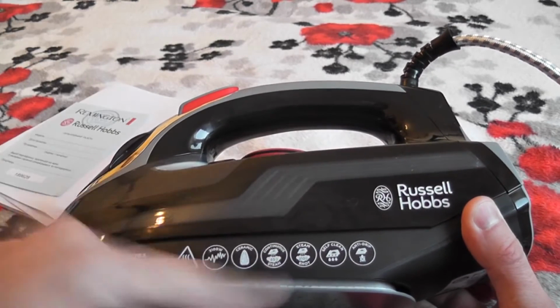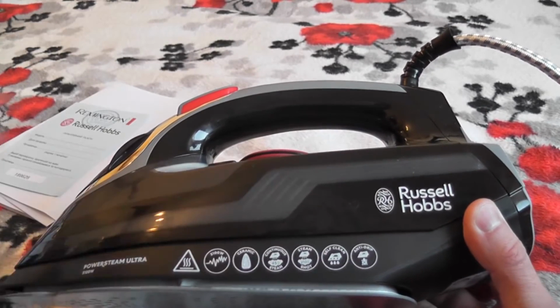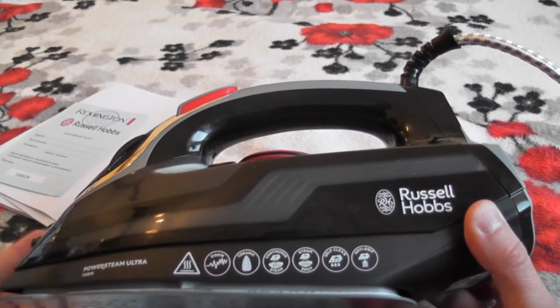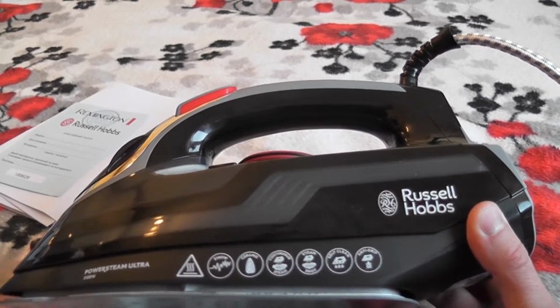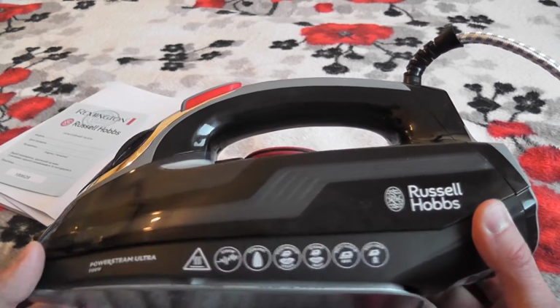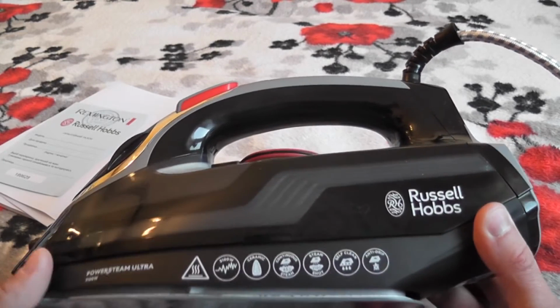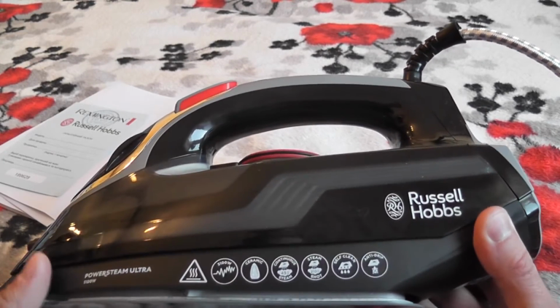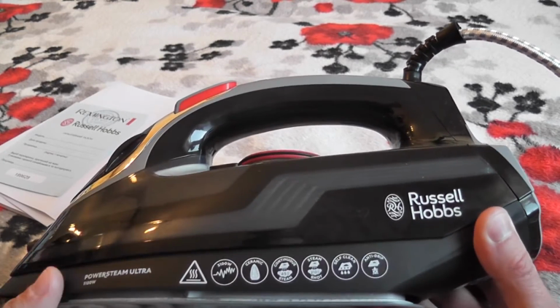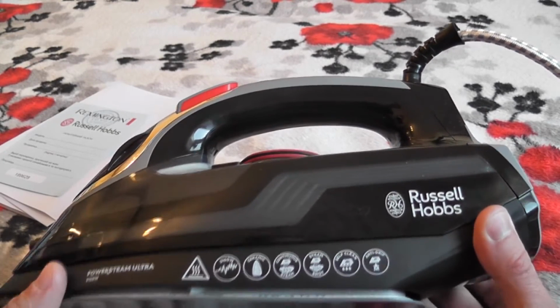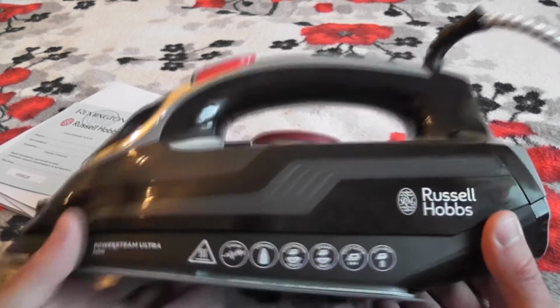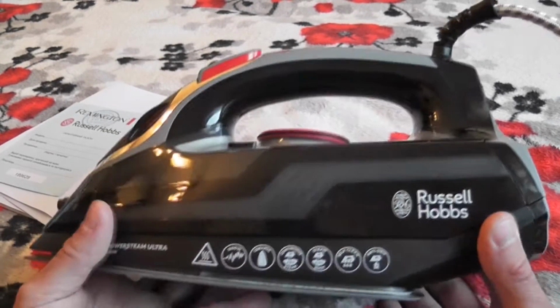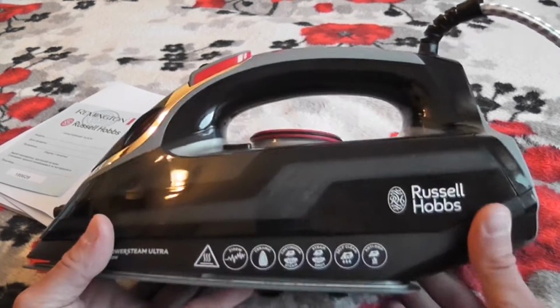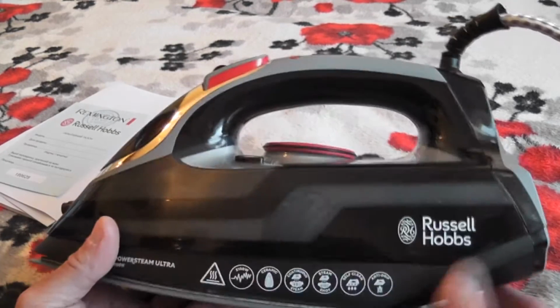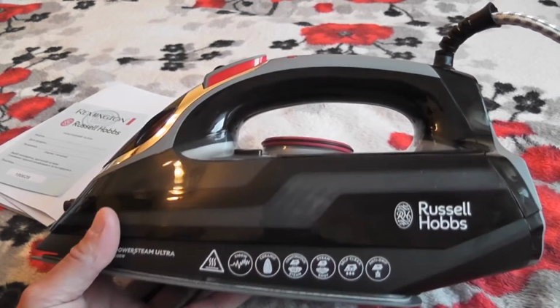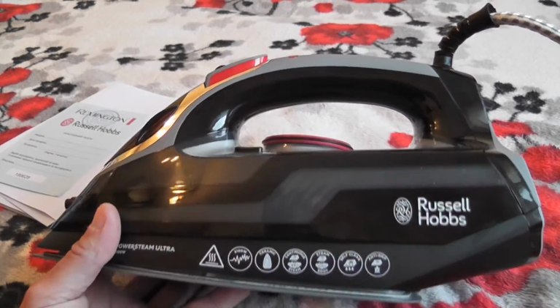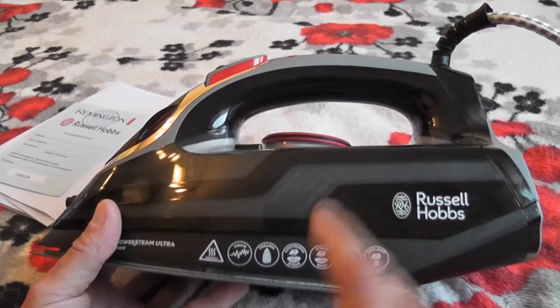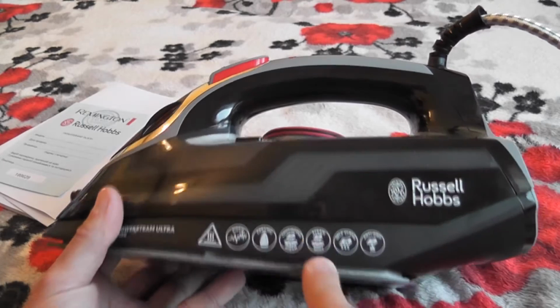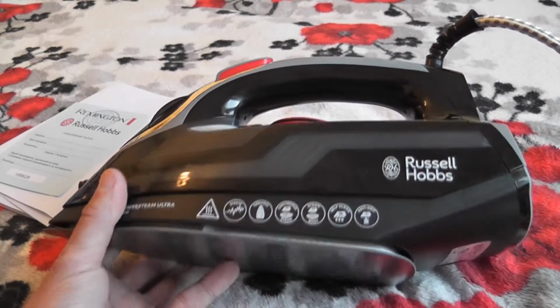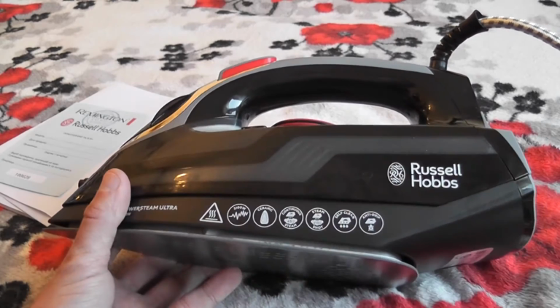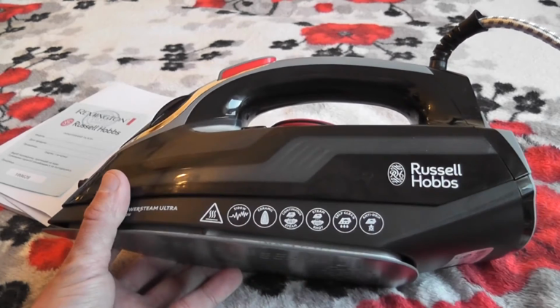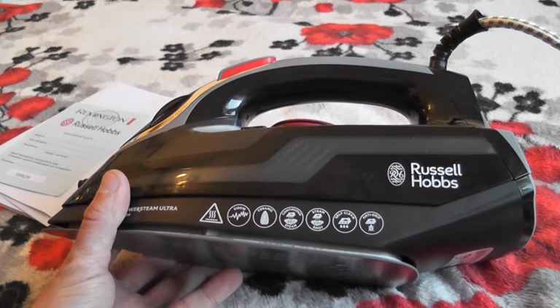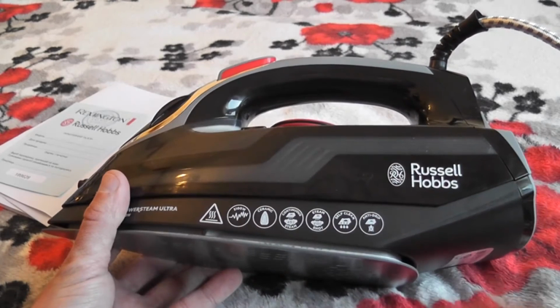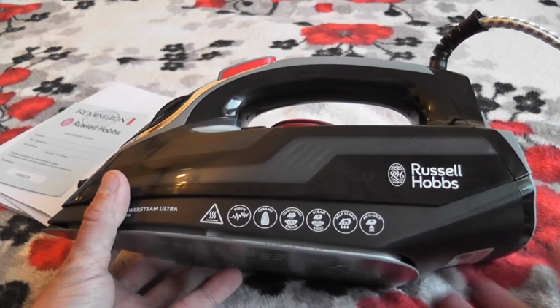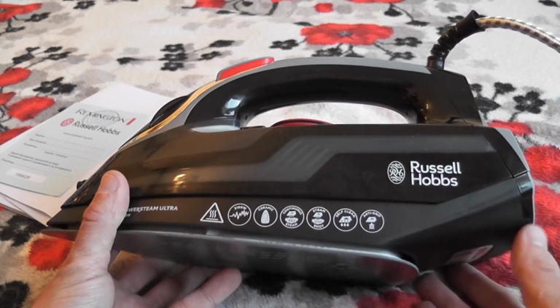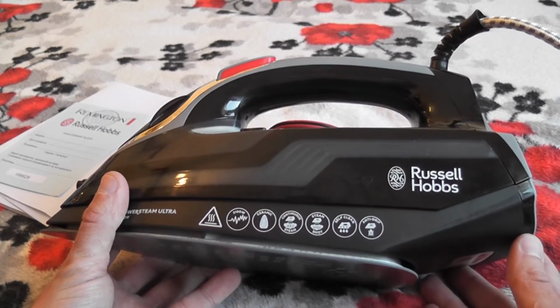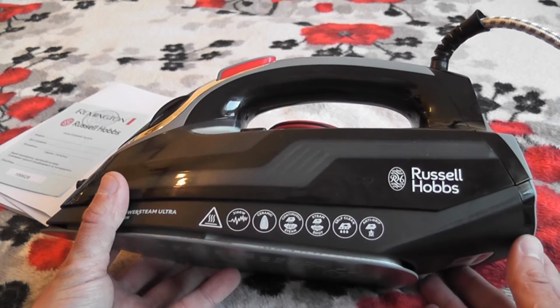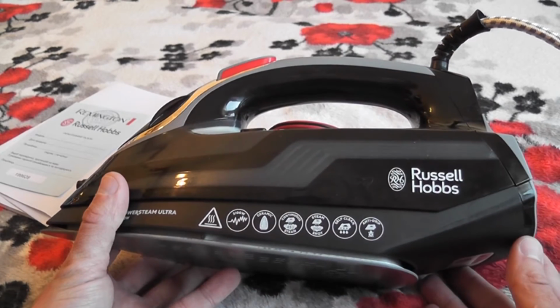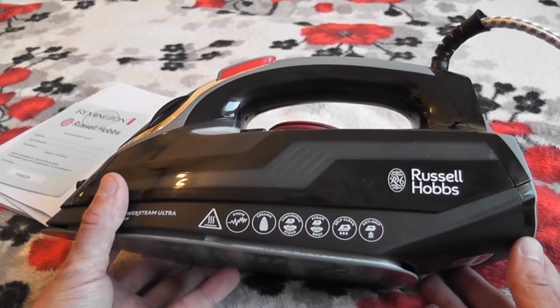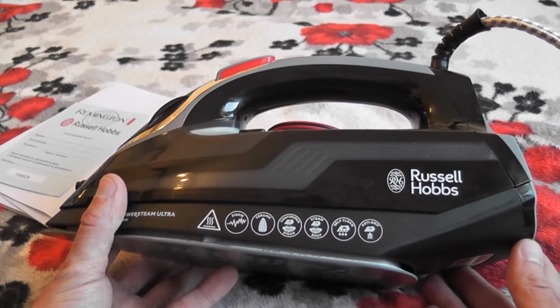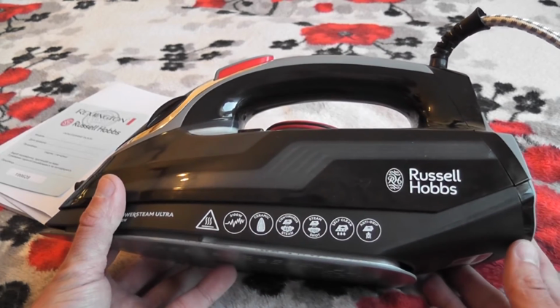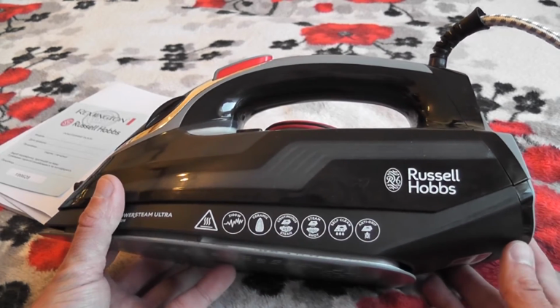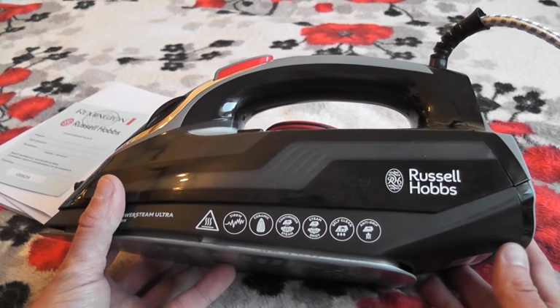Понятное дело, он с отпариванием. У него есть паровой удар 200 грамм, 210 грамм.